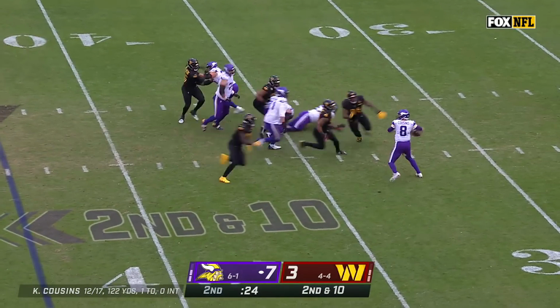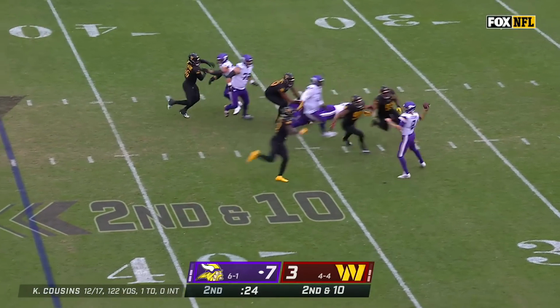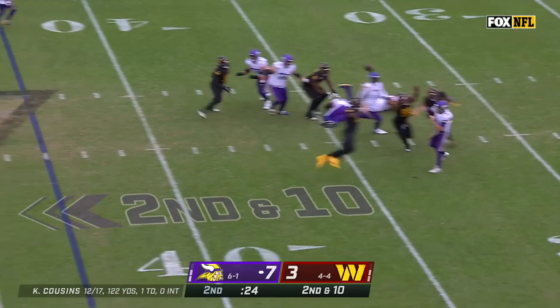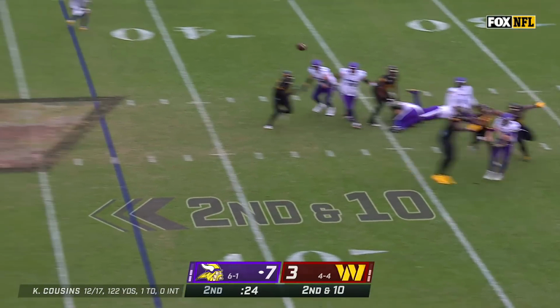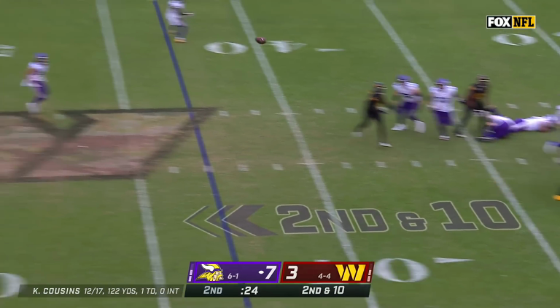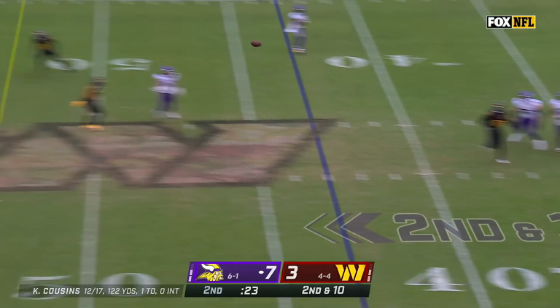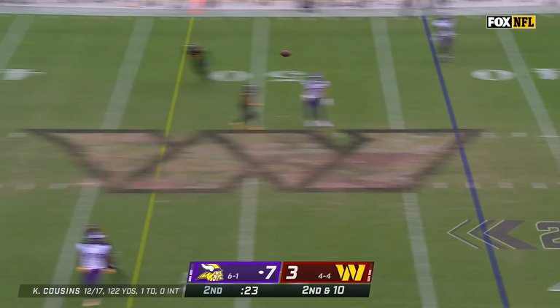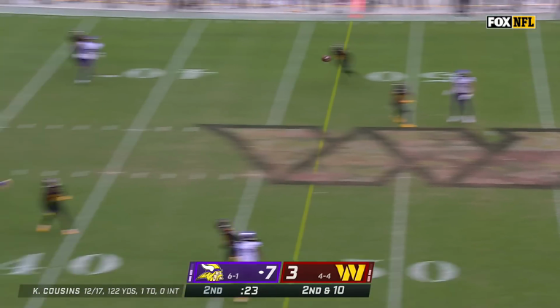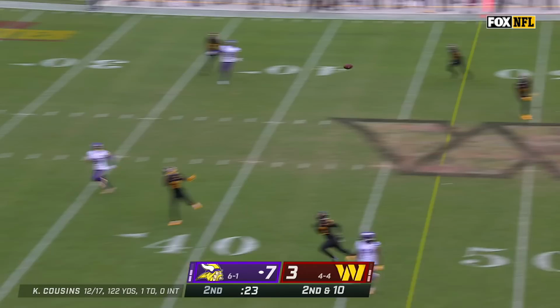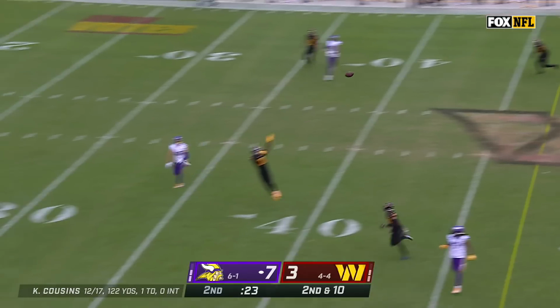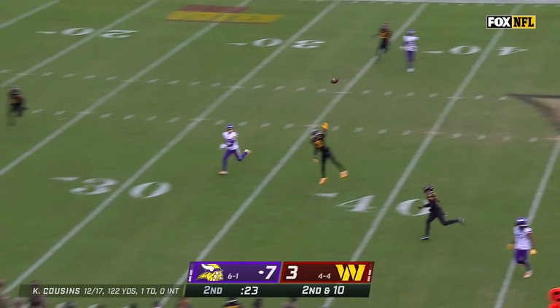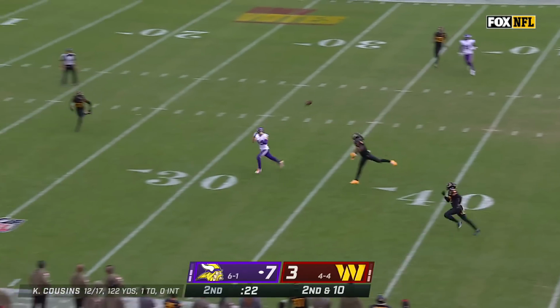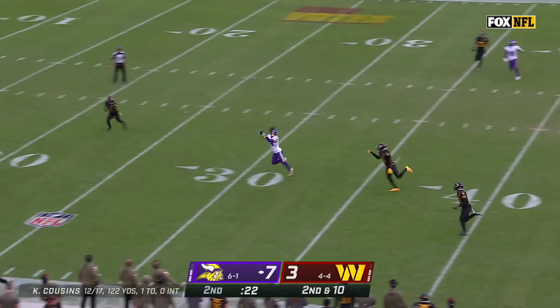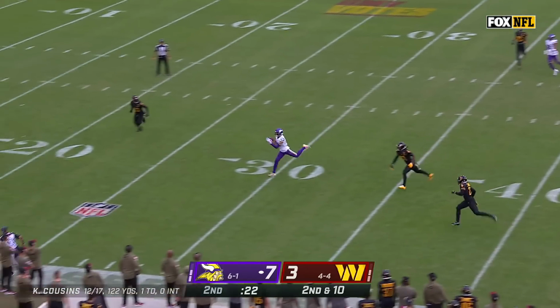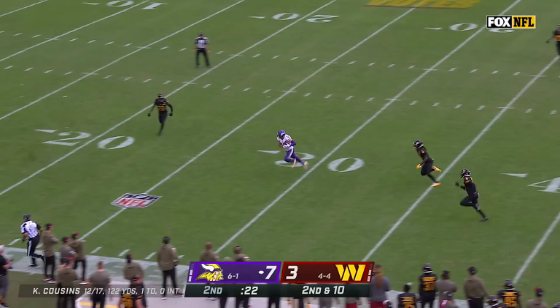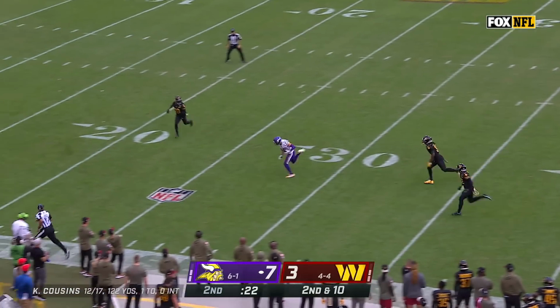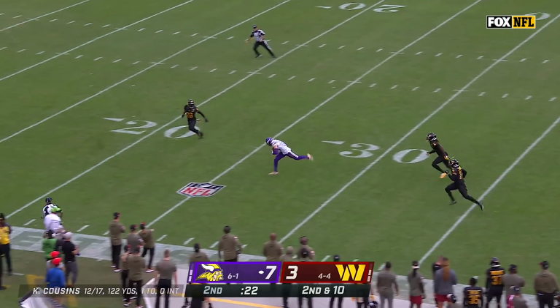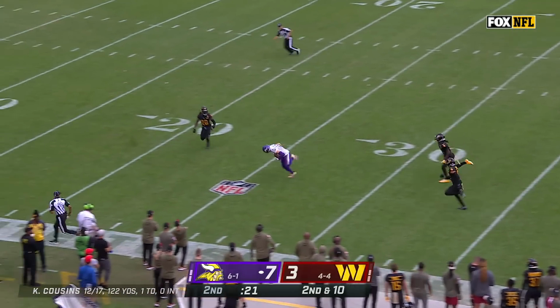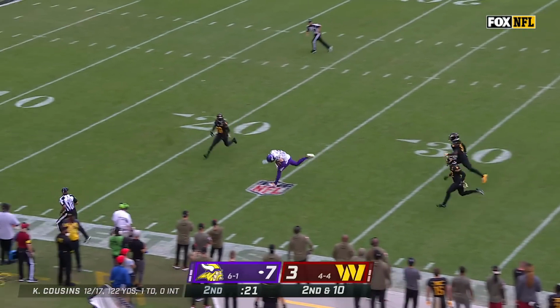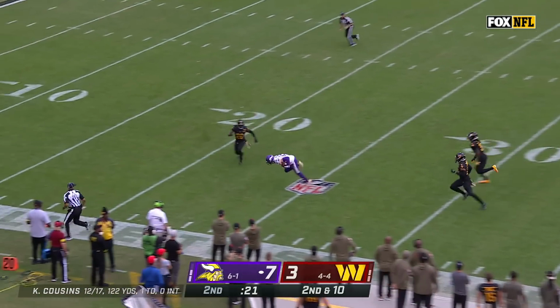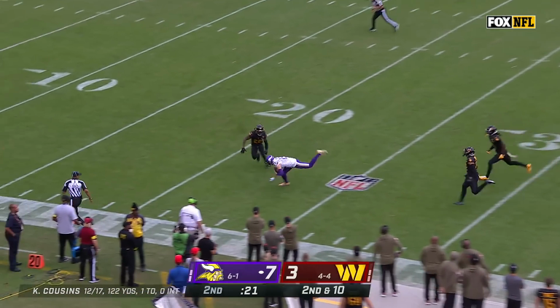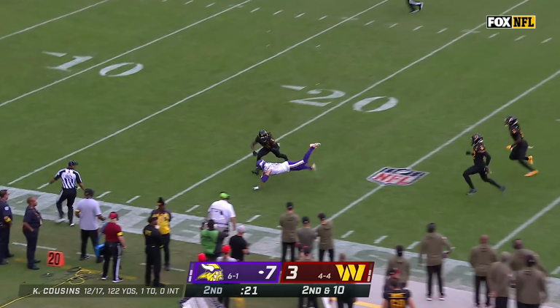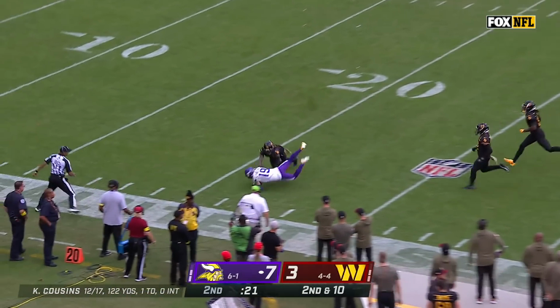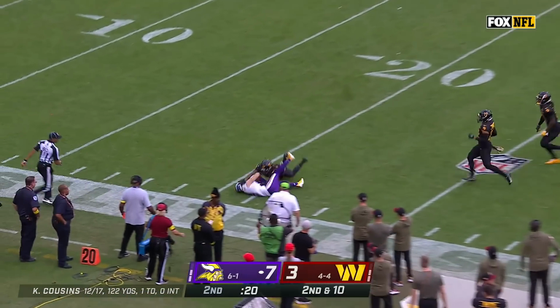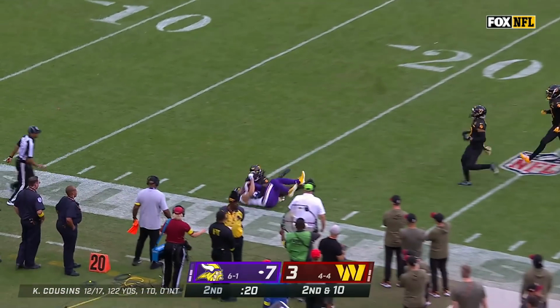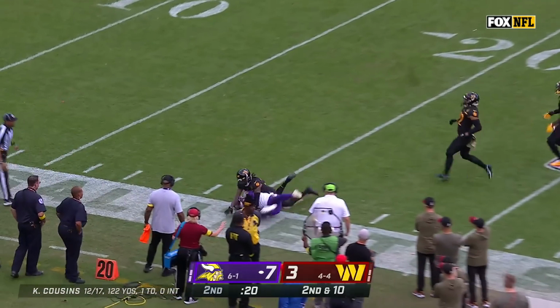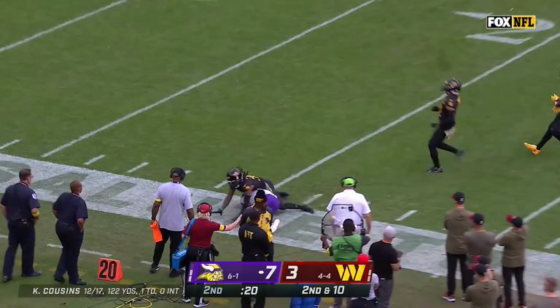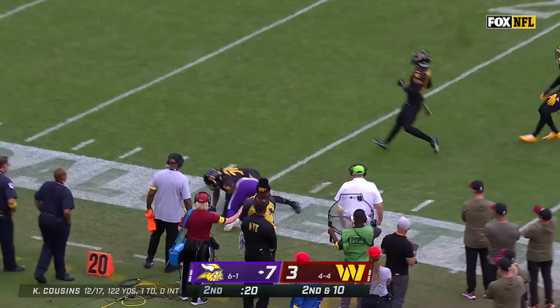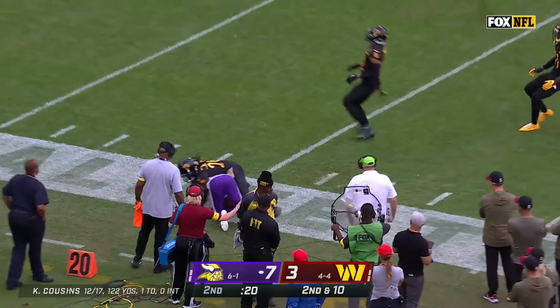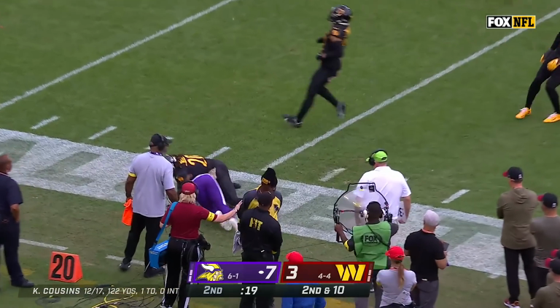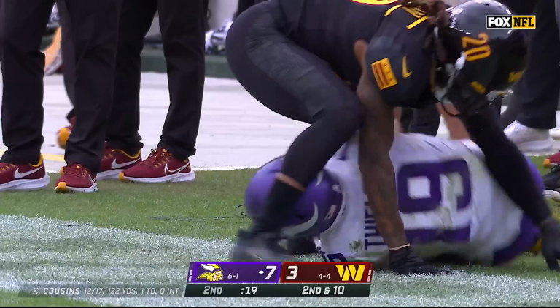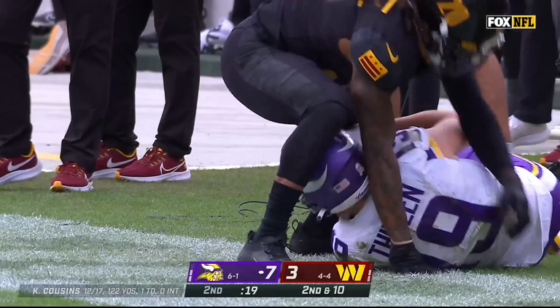Cousins floating one, and what a catch and a move by Adam Phelan.